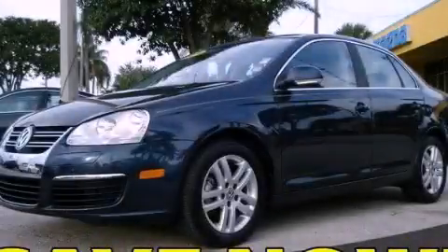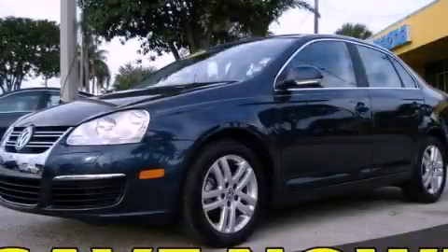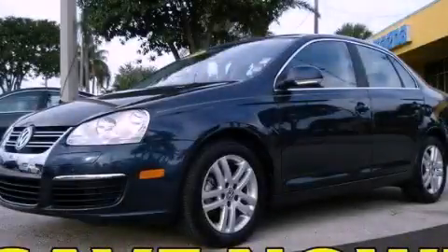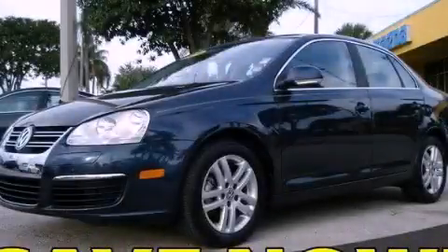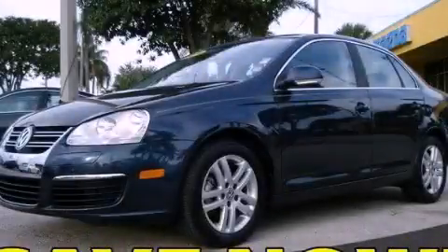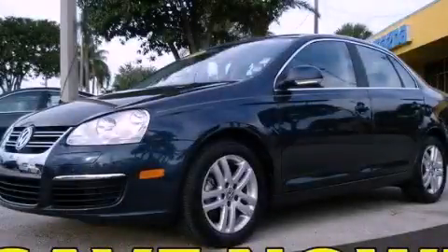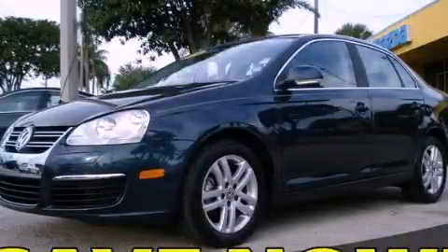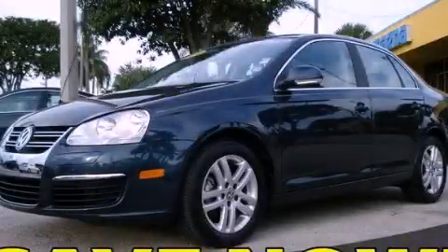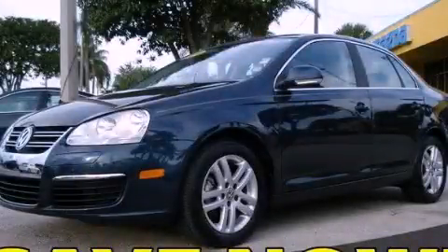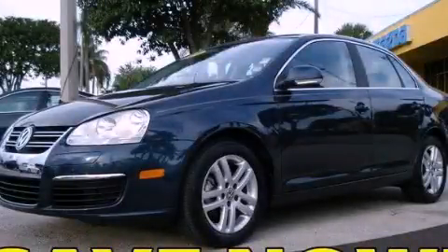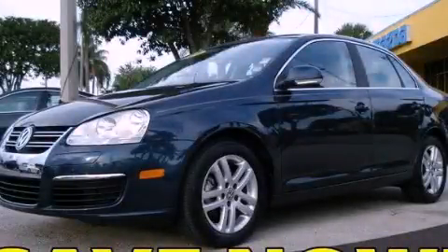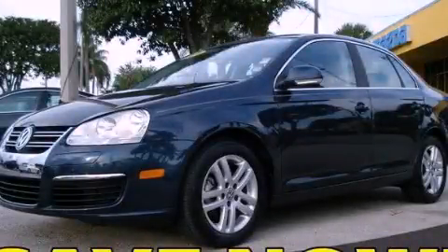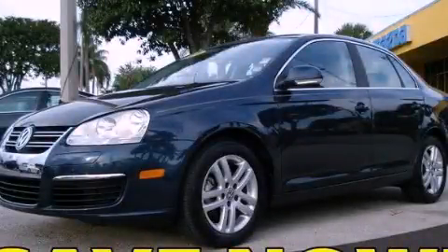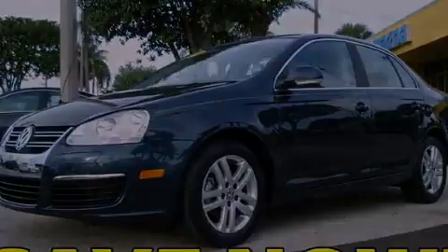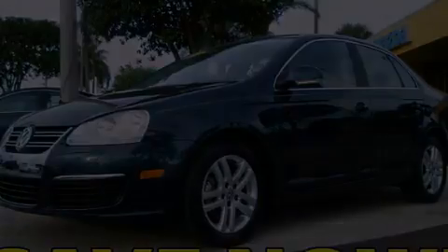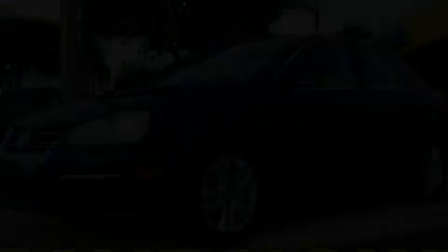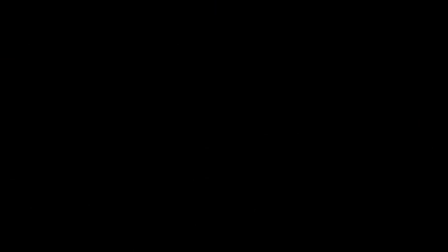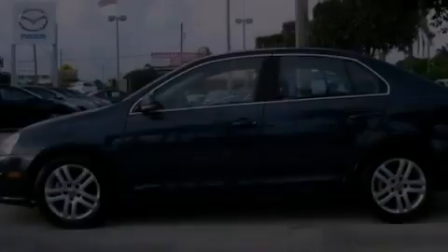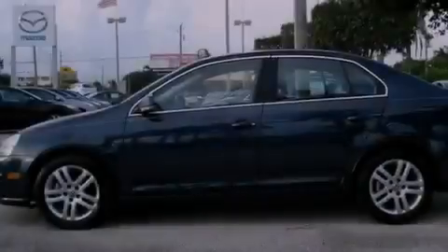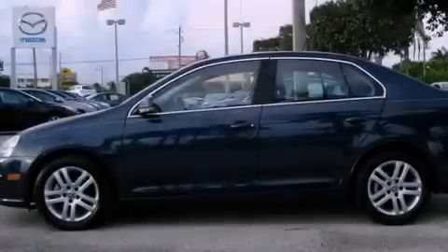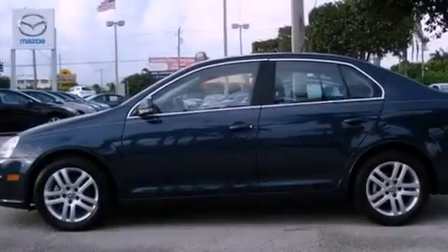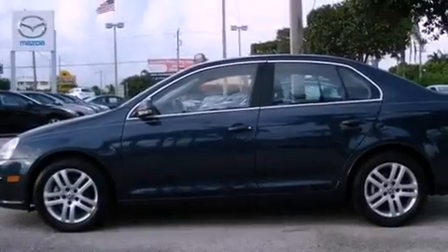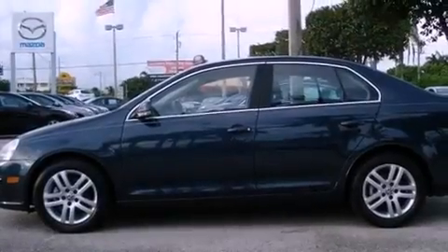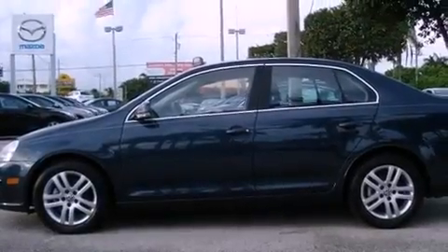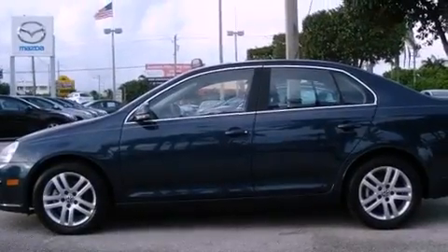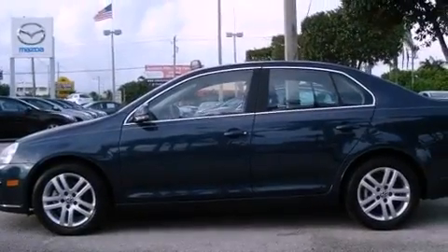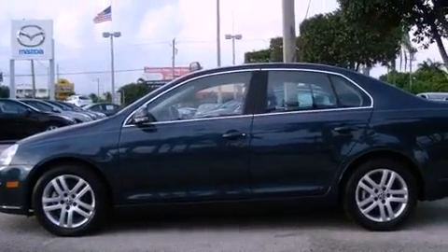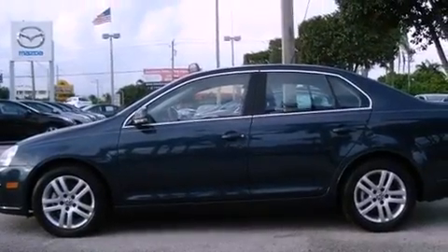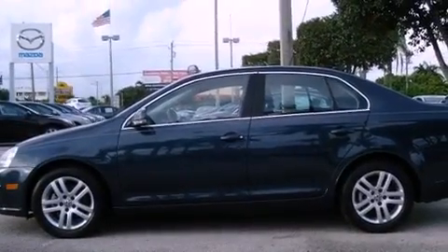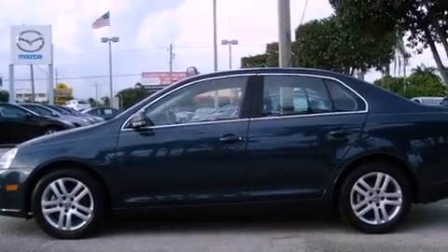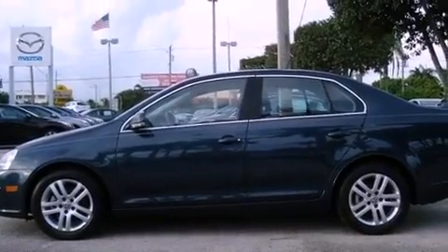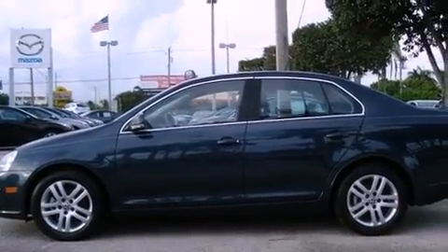This is a 2009 Volkswagen Jetta. It has a 2.0-liter four-cylinder engine and an automatic transmission.